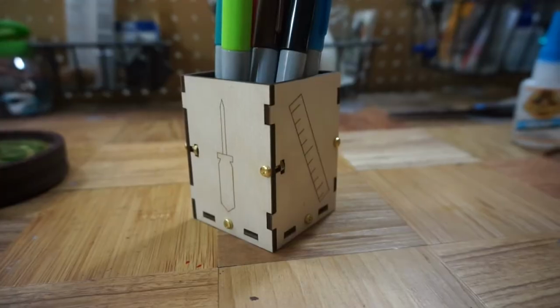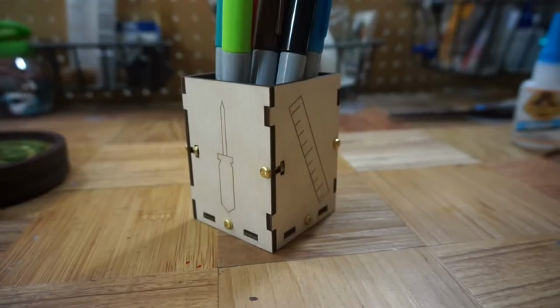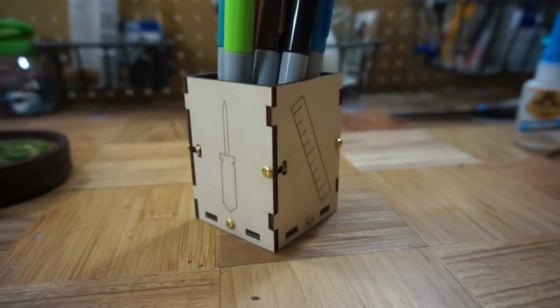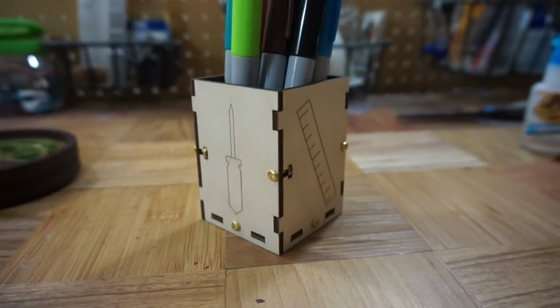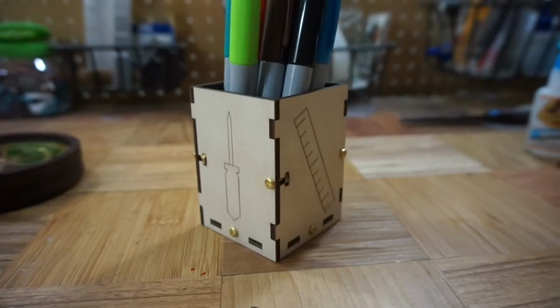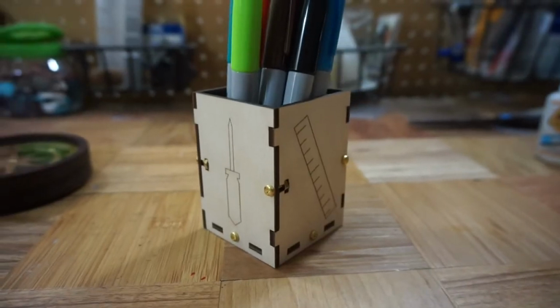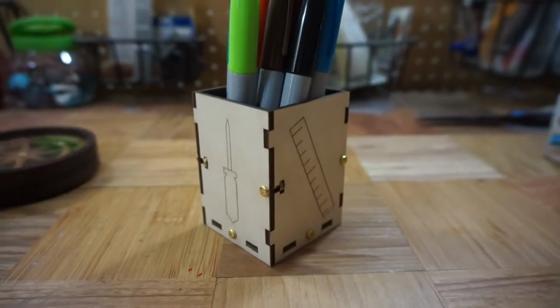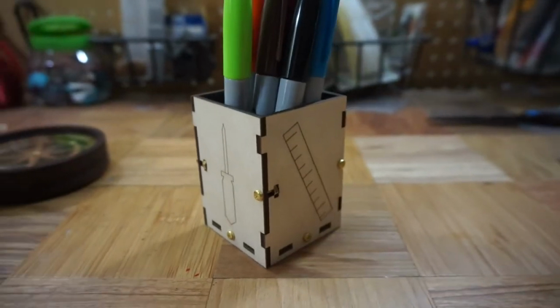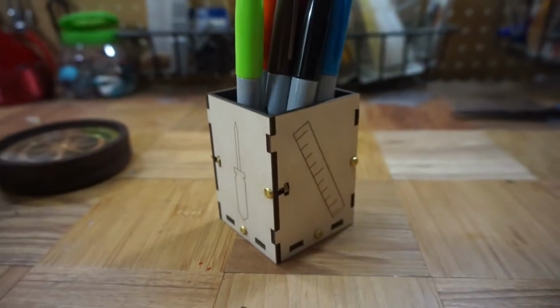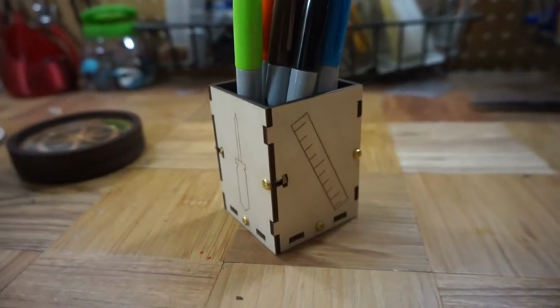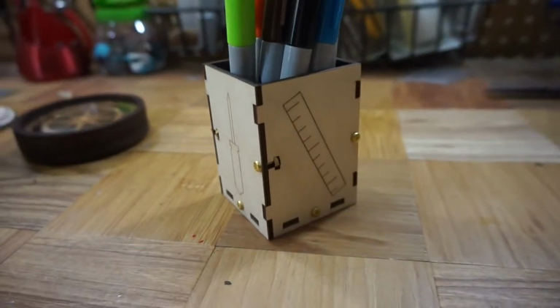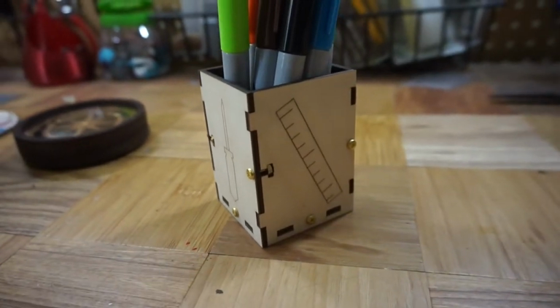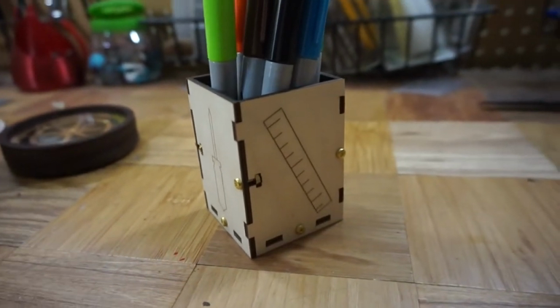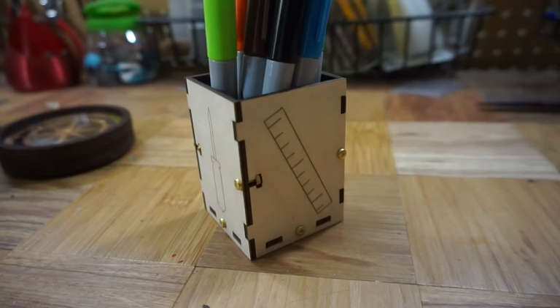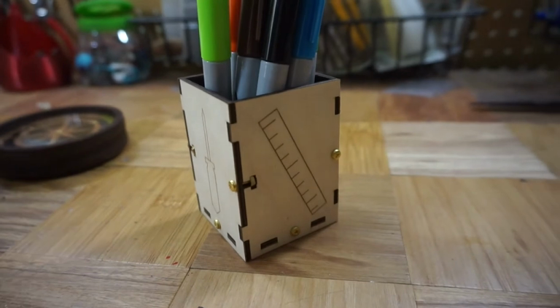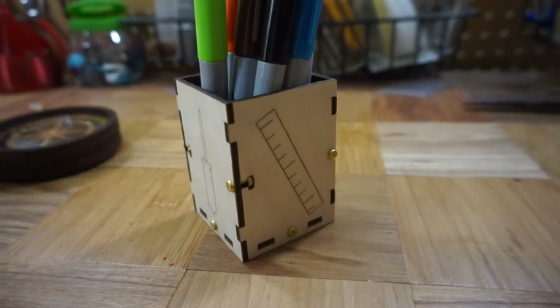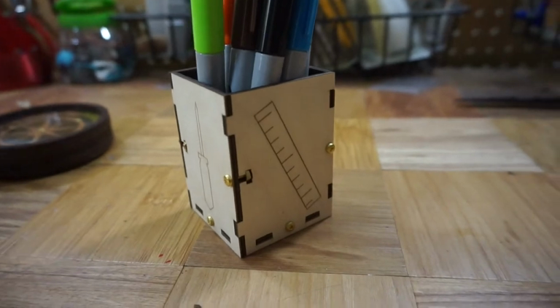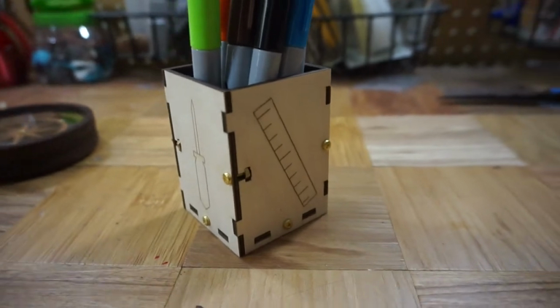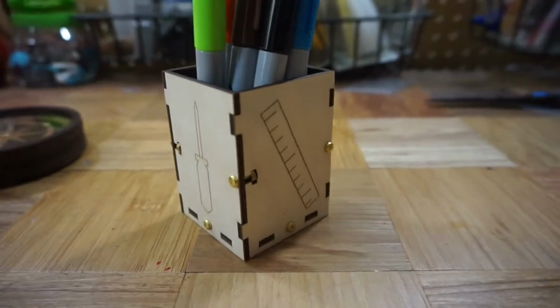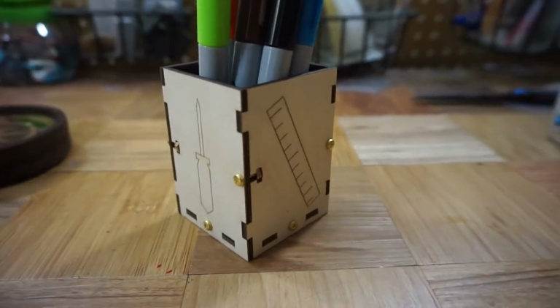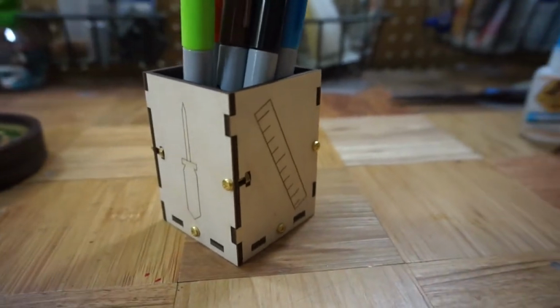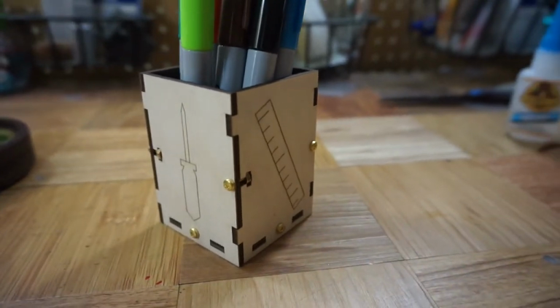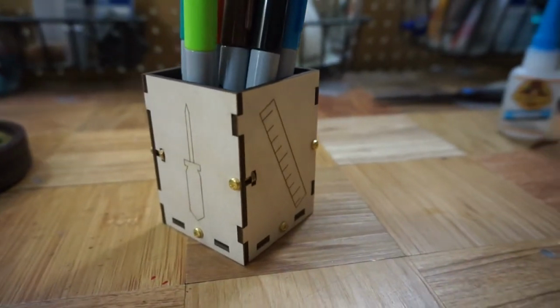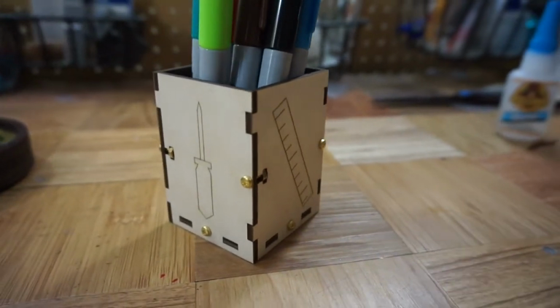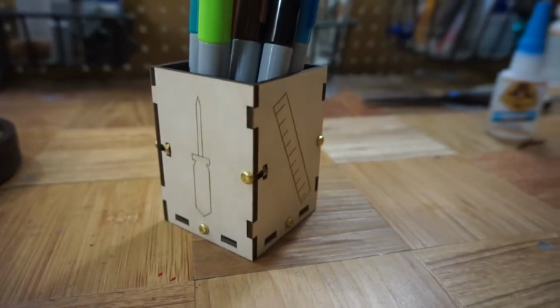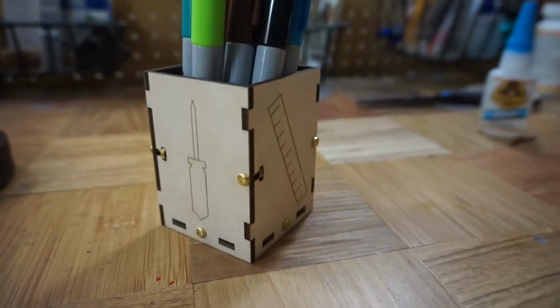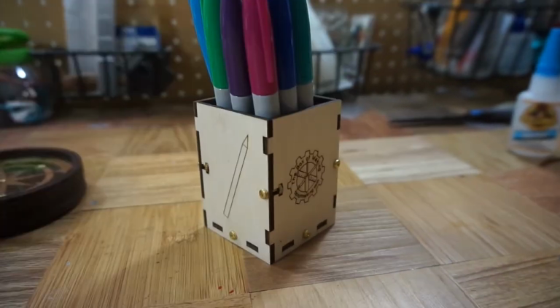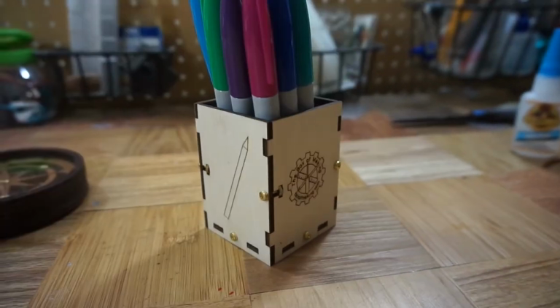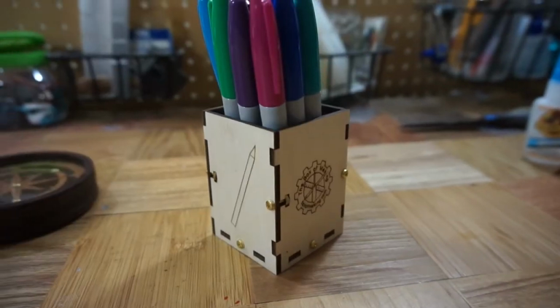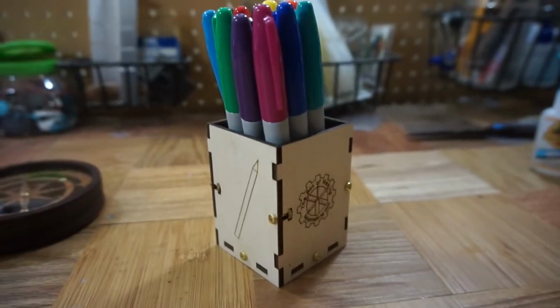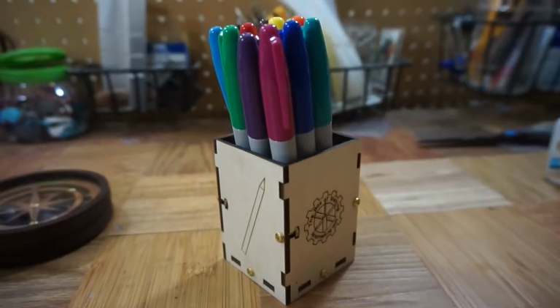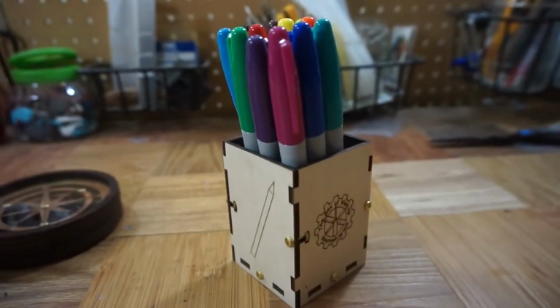The pen box is also pretty simple. I colored the inside of mine dark brown with the Sharpies.